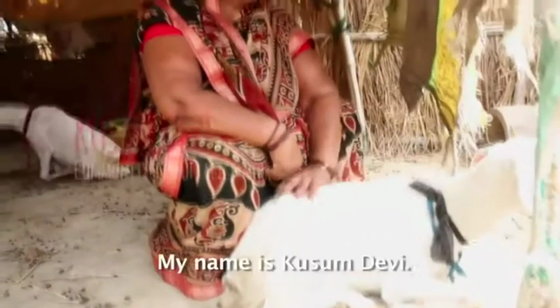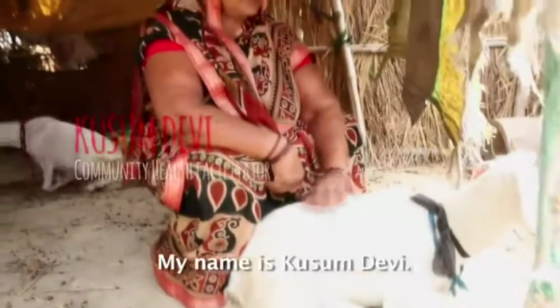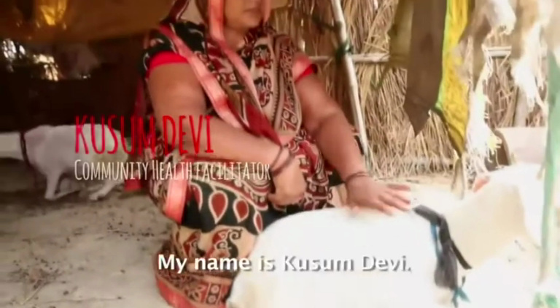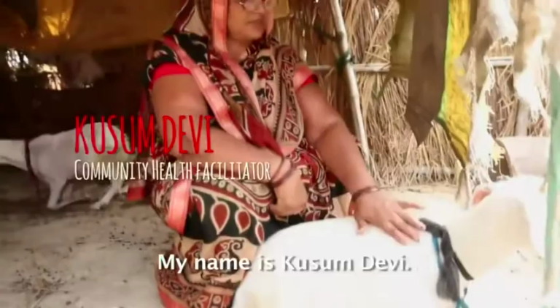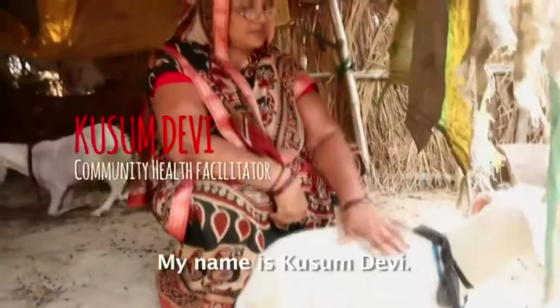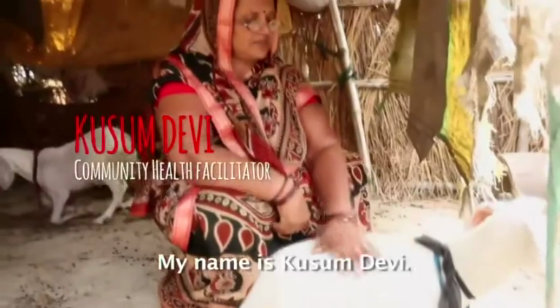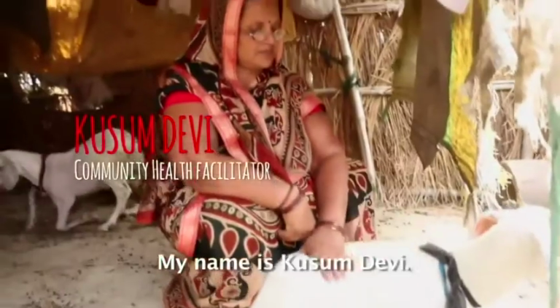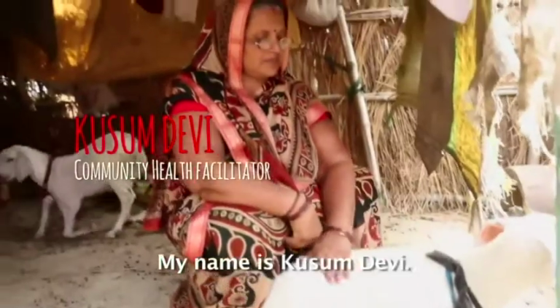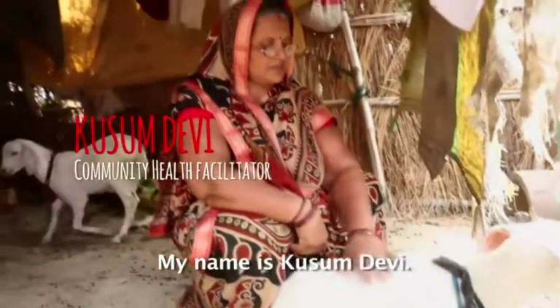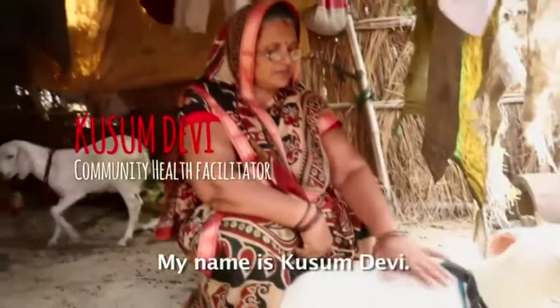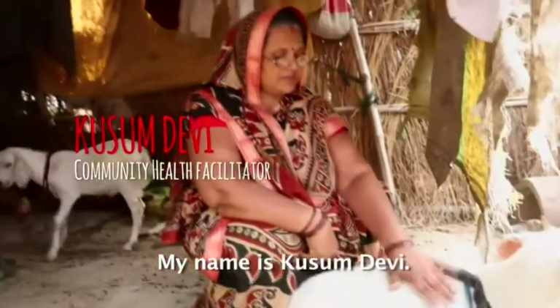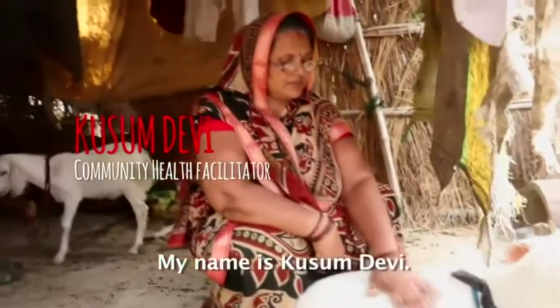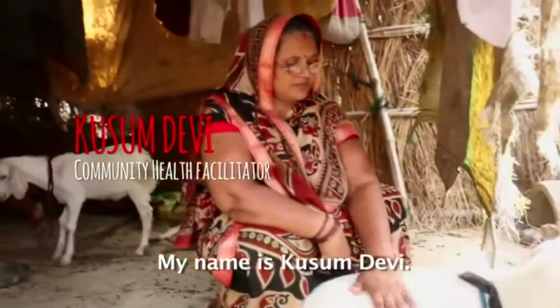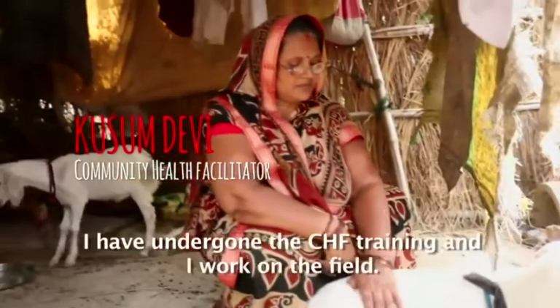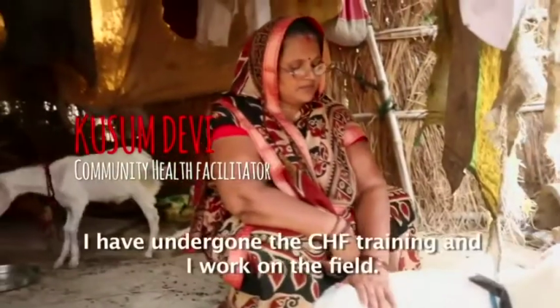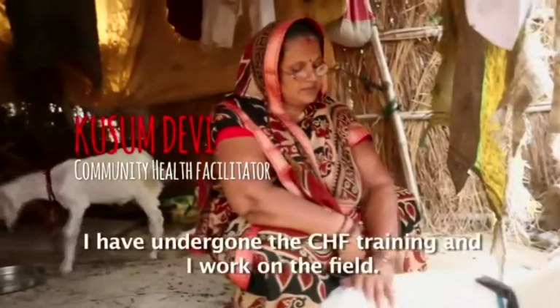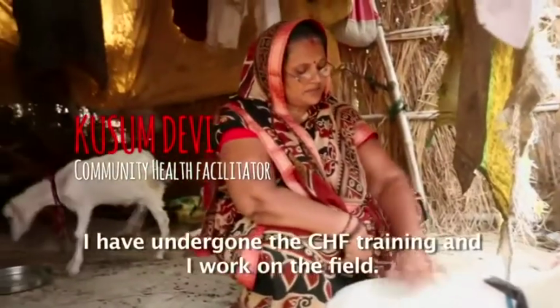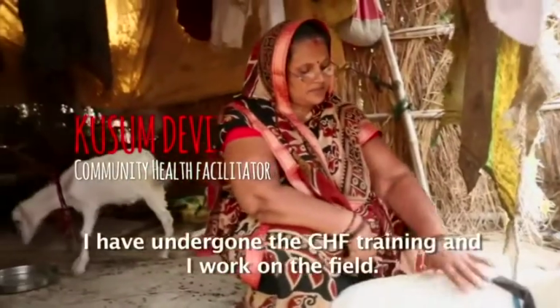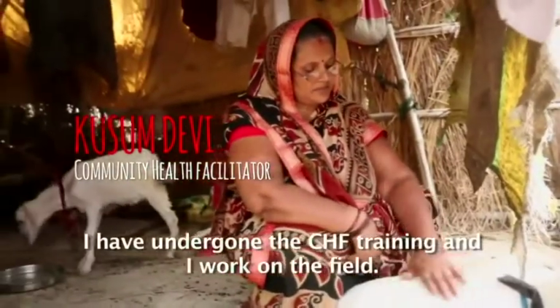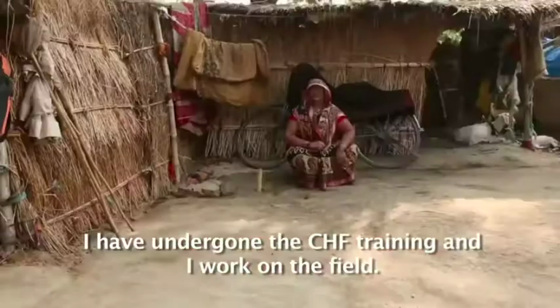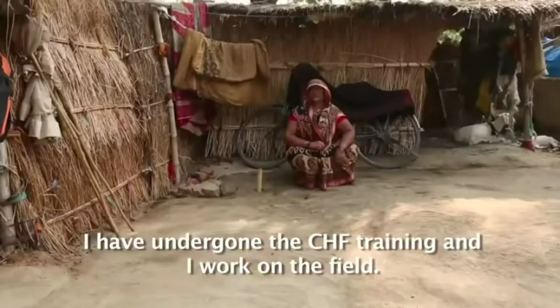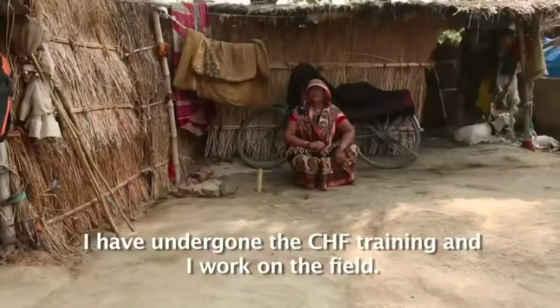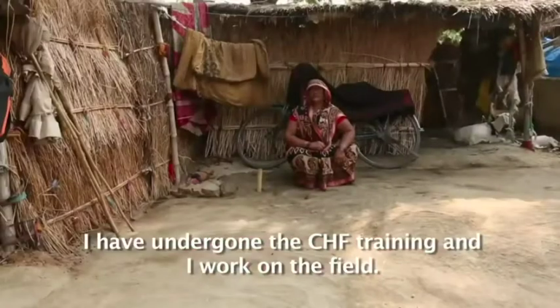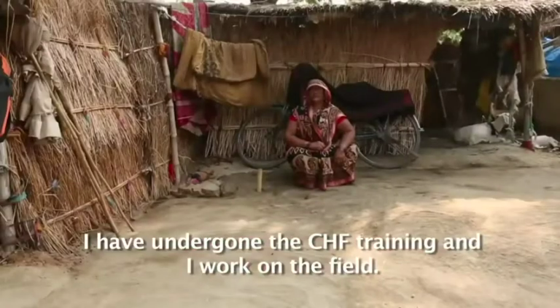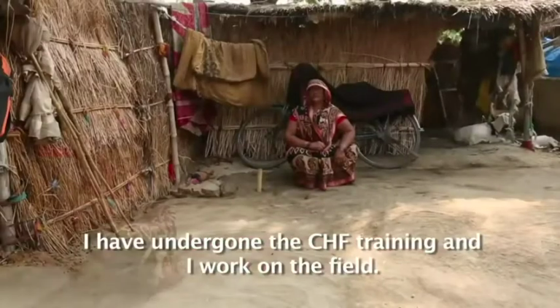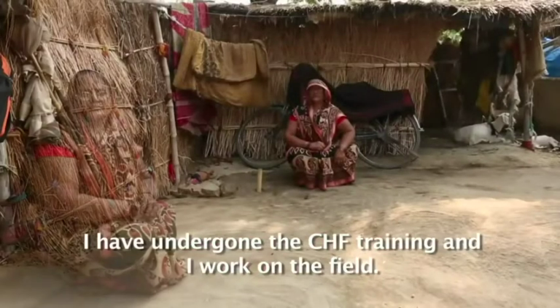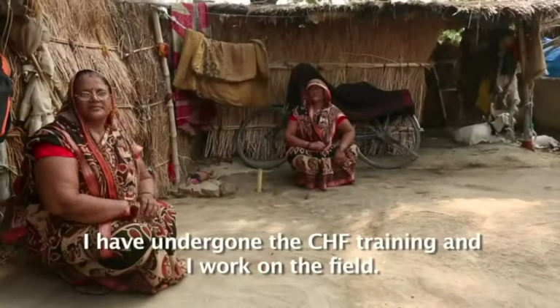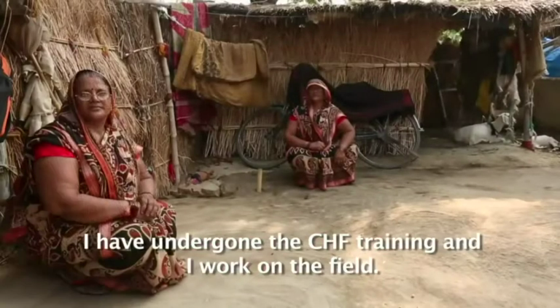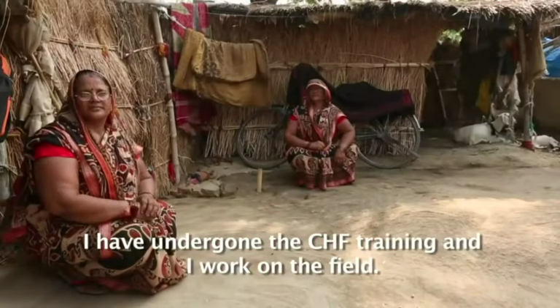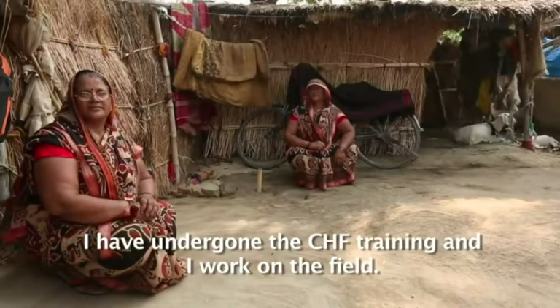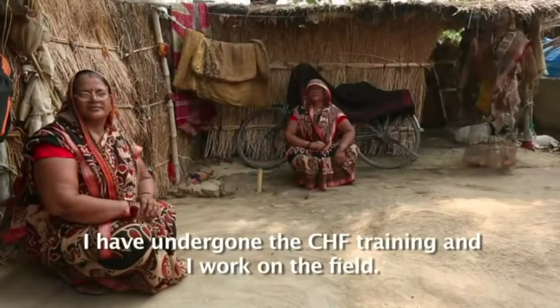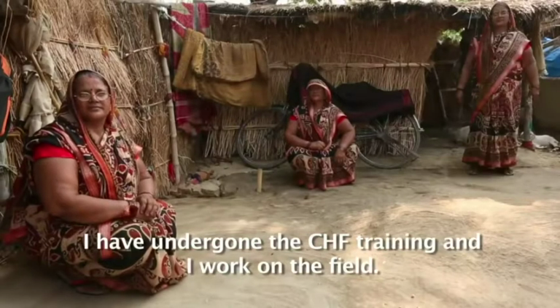My name is Kusum Devi. We work in CHF training and work in the field.